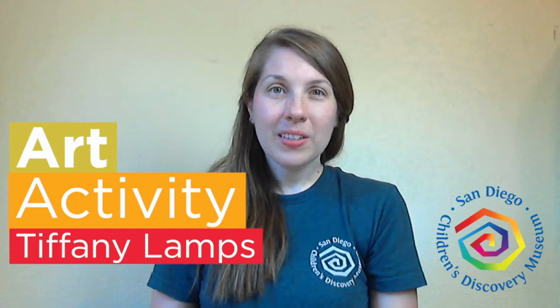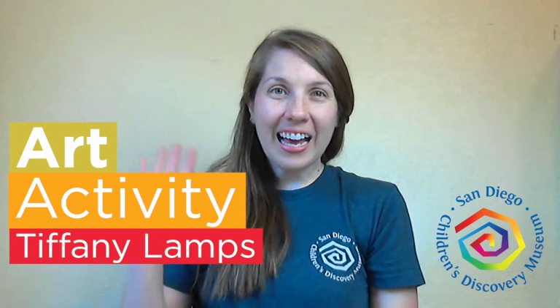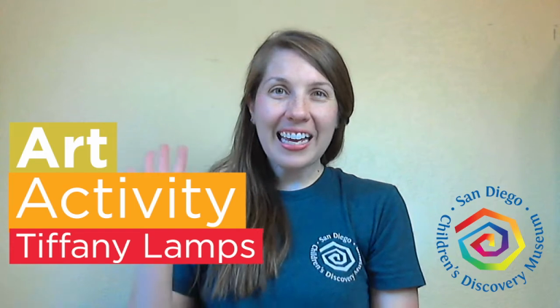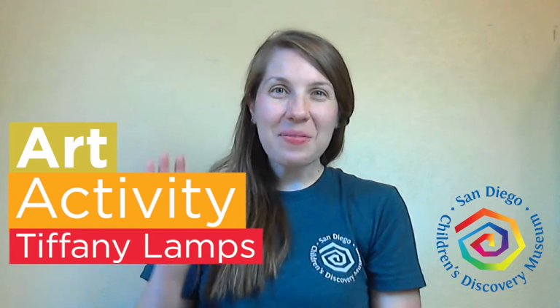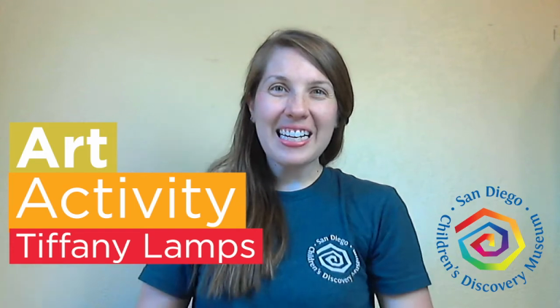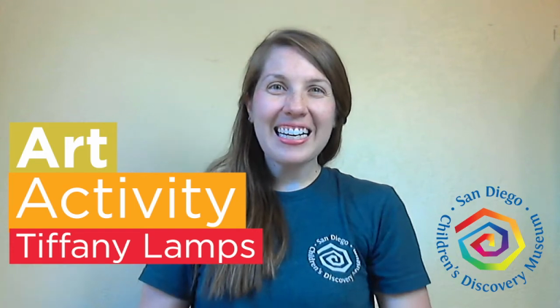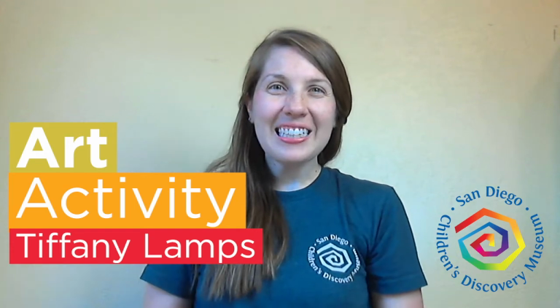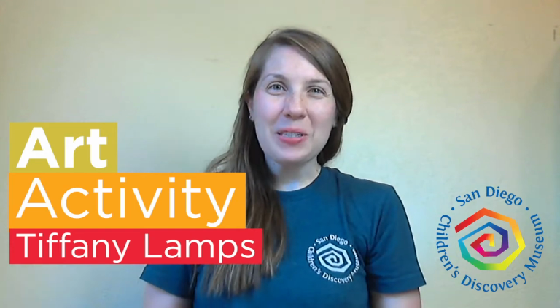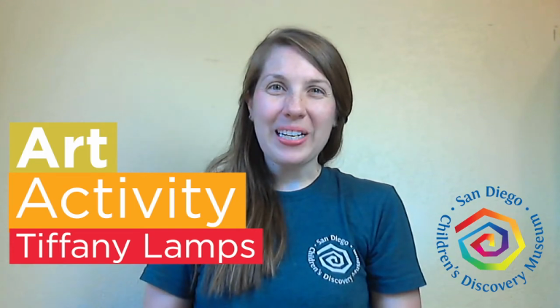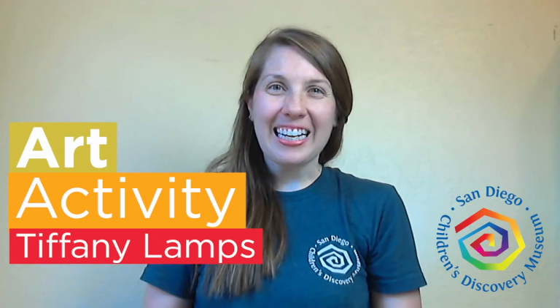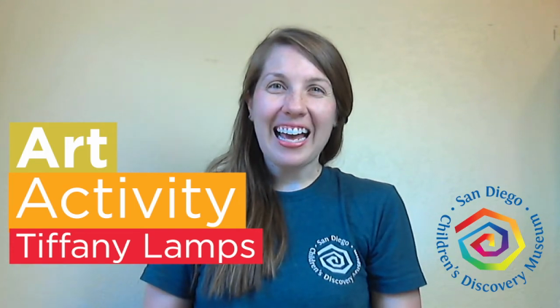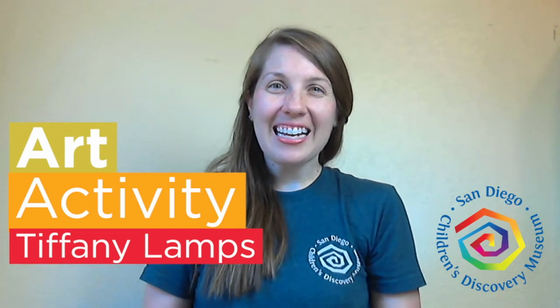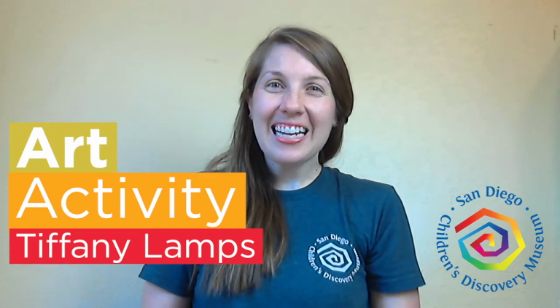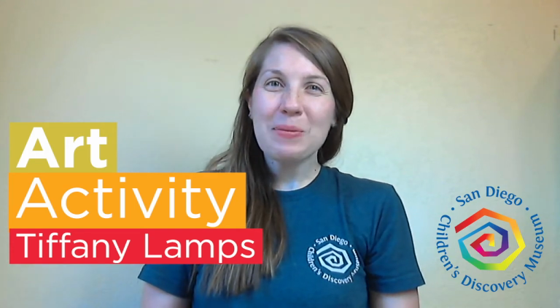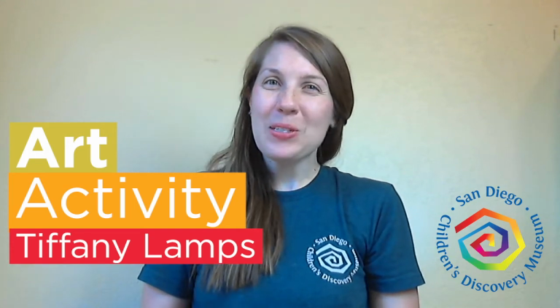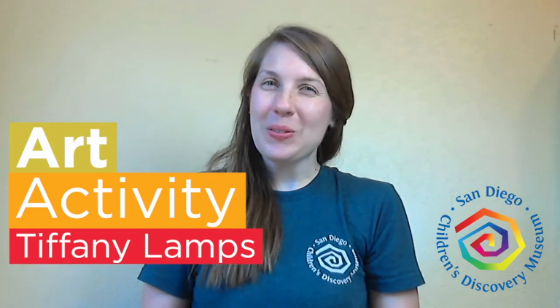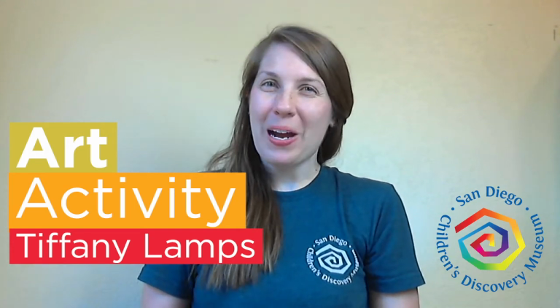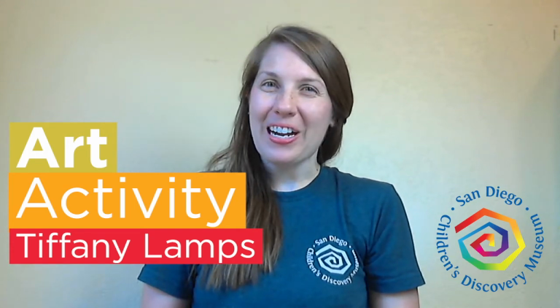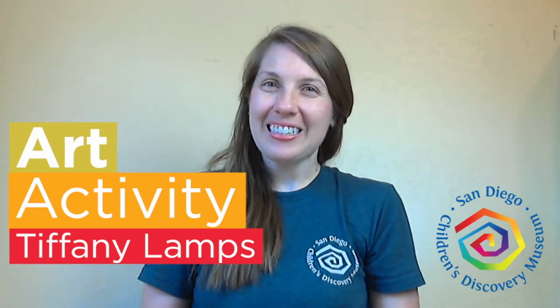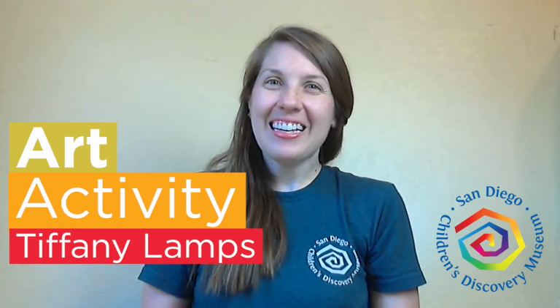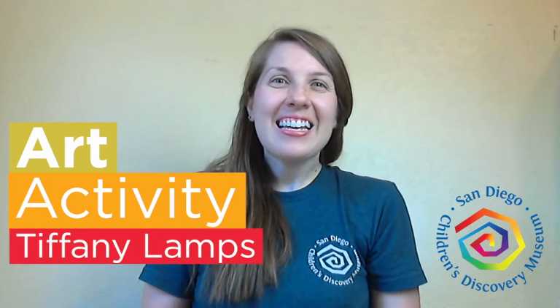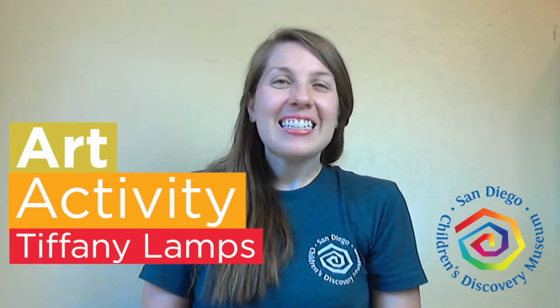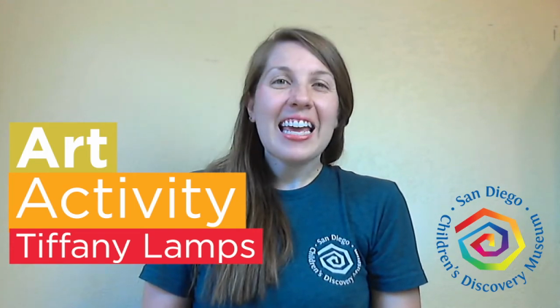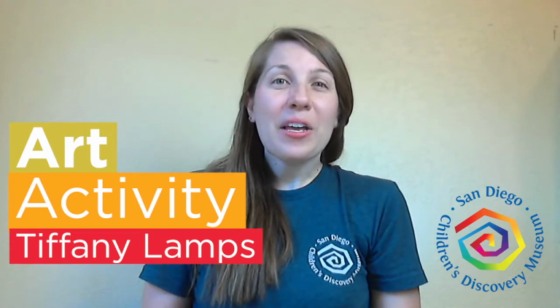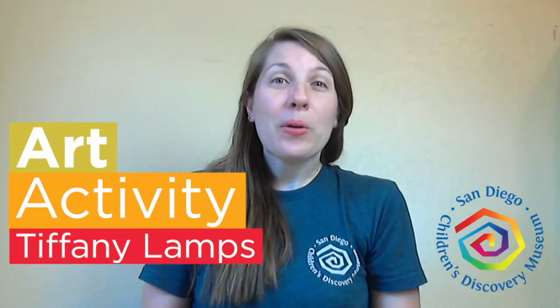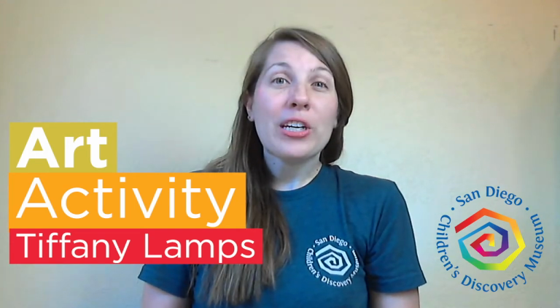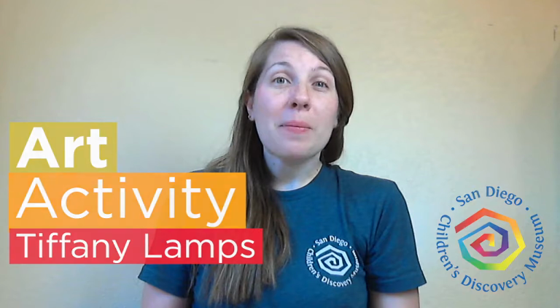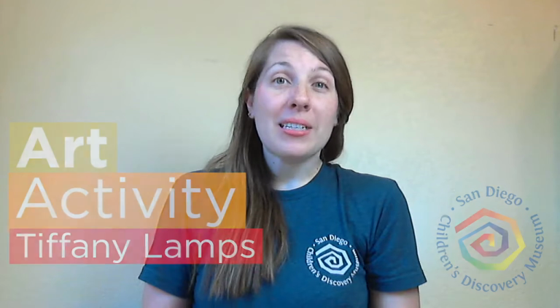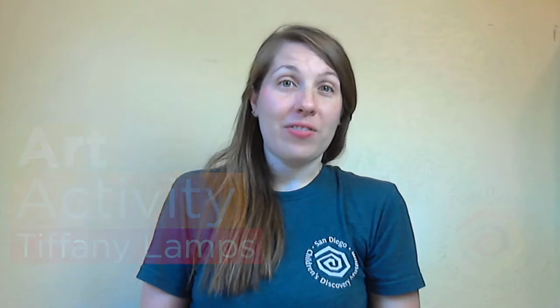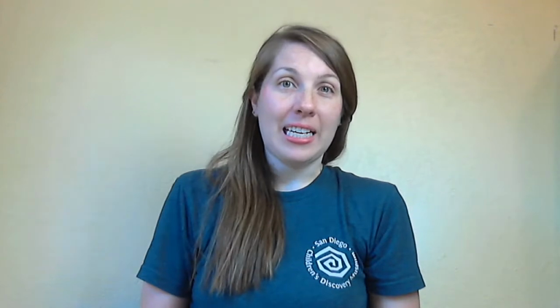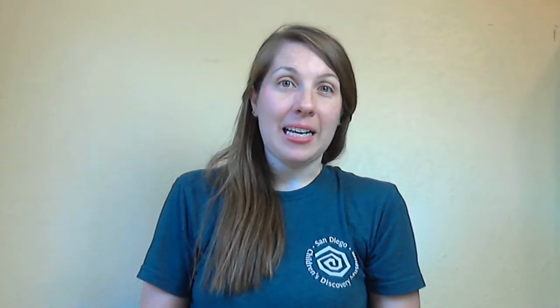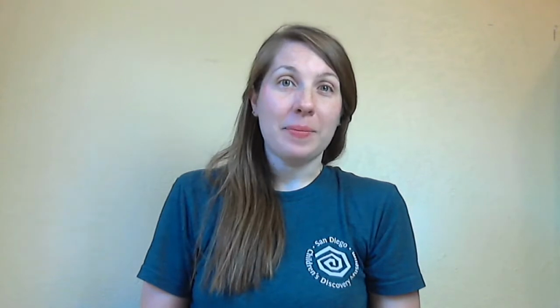Hi everybody, it's Miss Whitney and it's time to do some art. Today we're learning about Tiffany lamps.